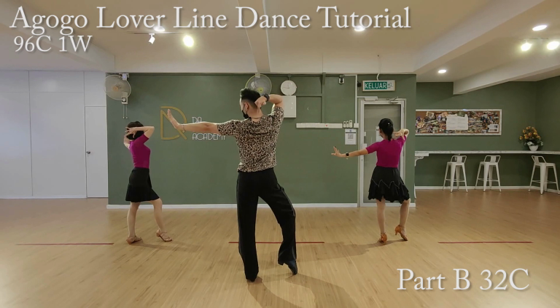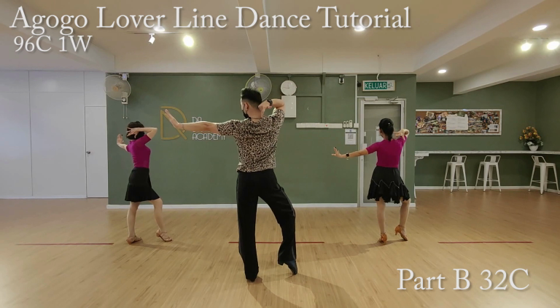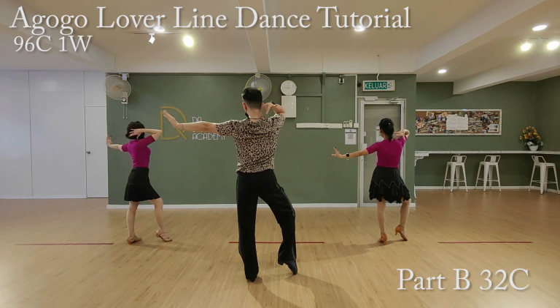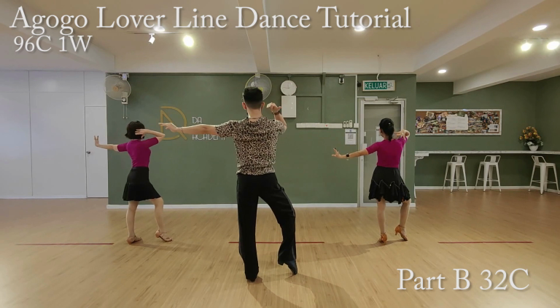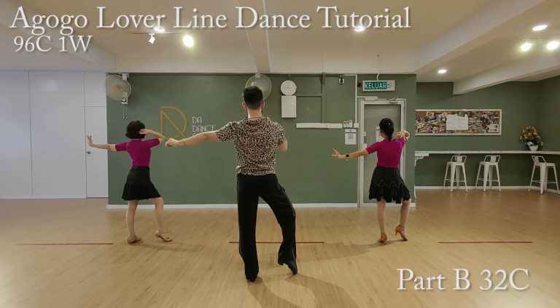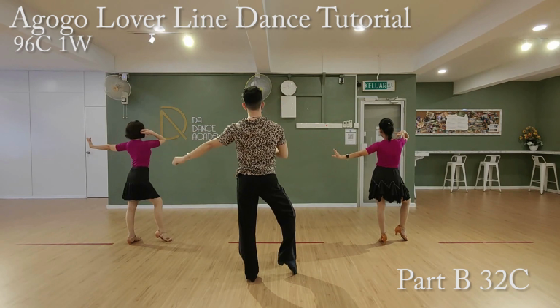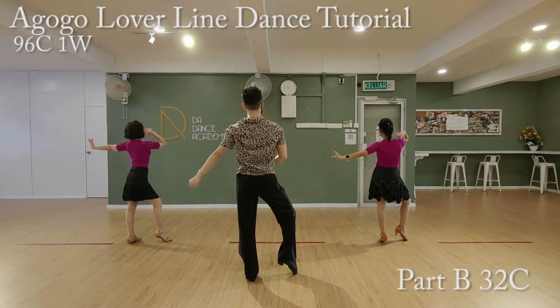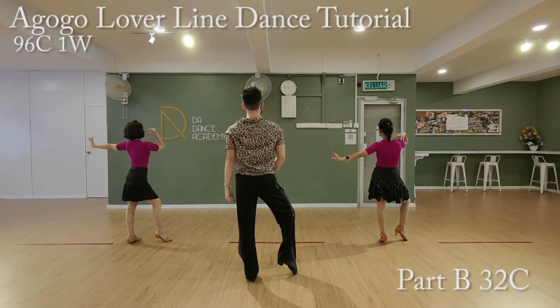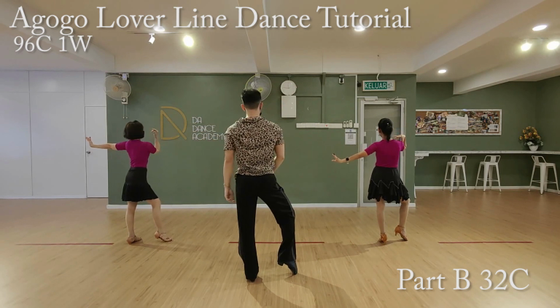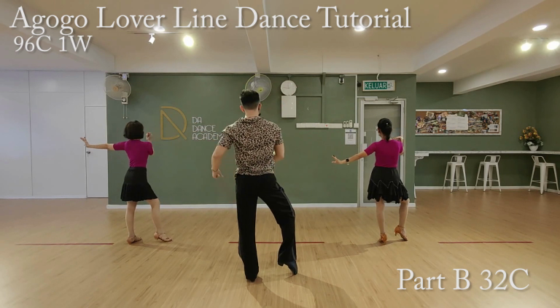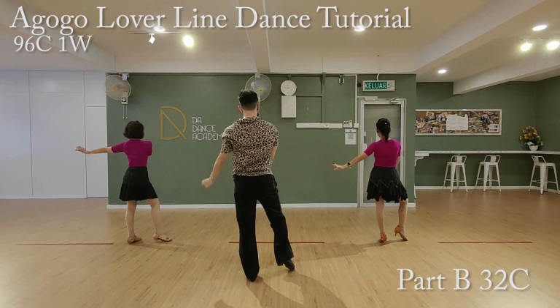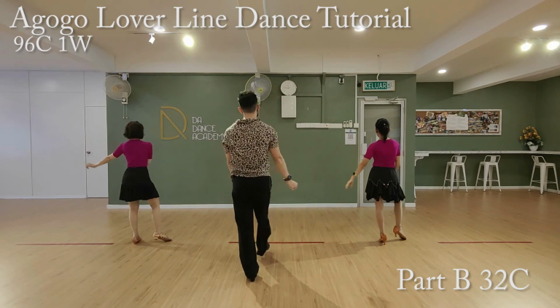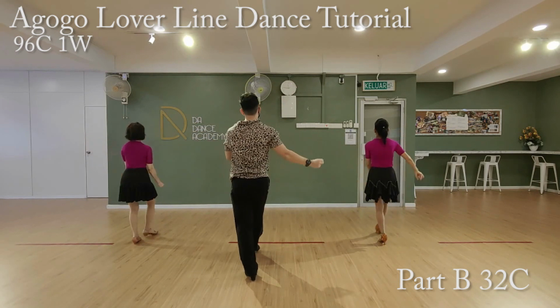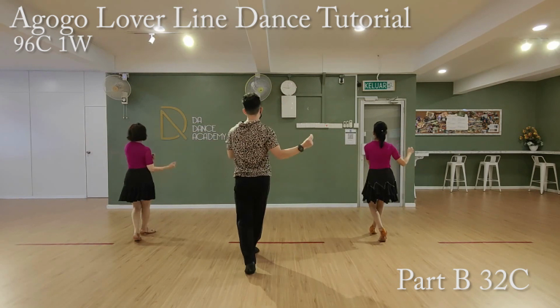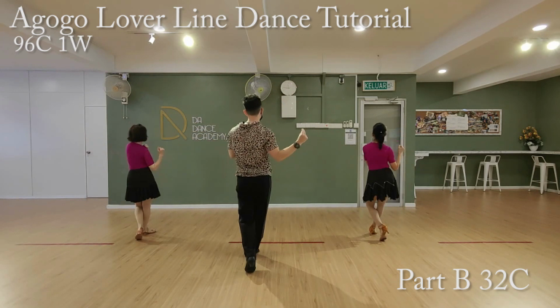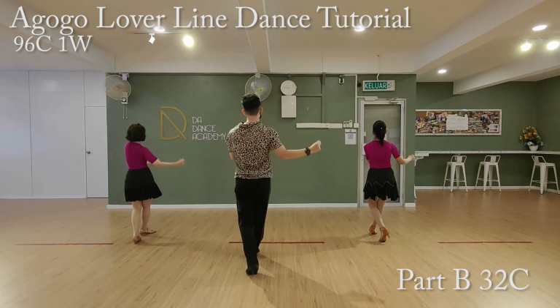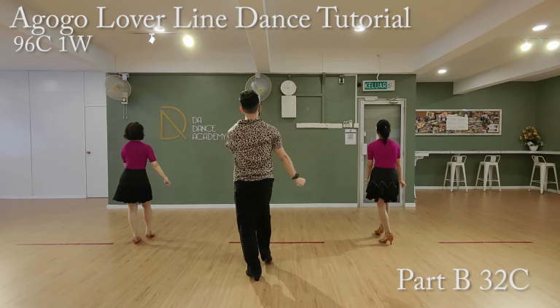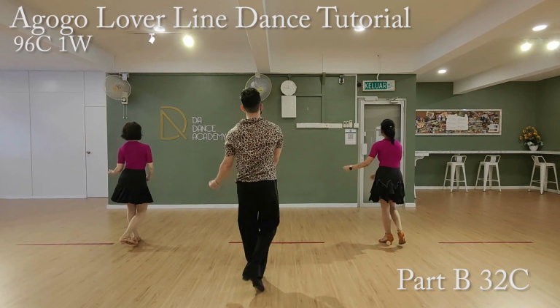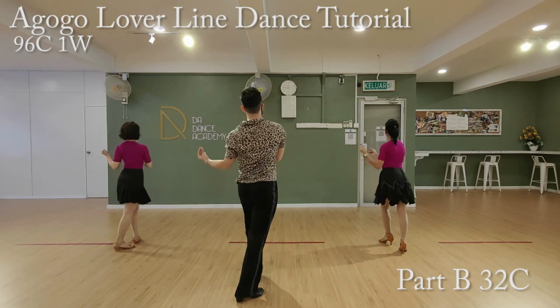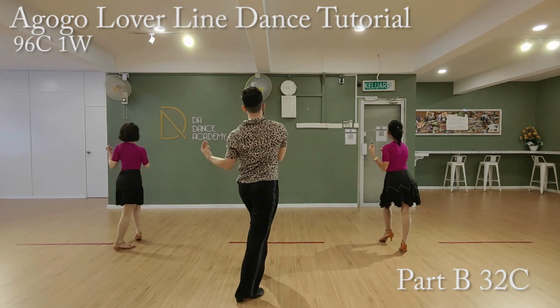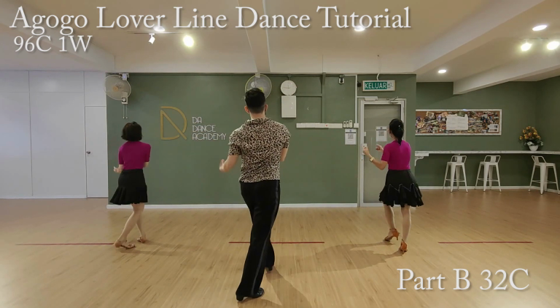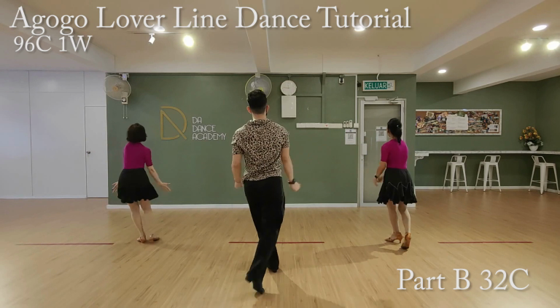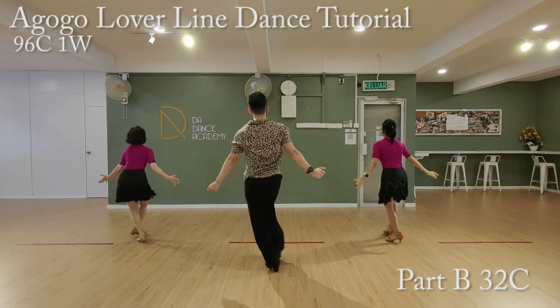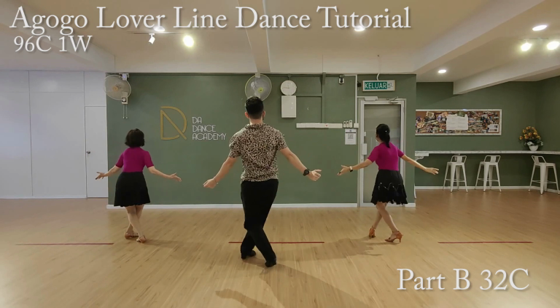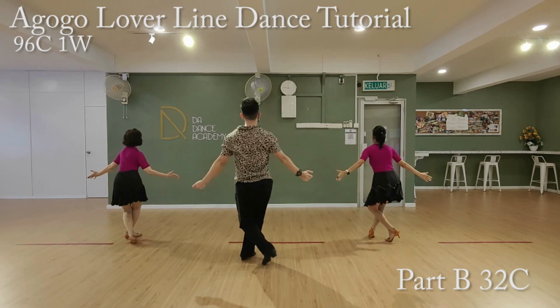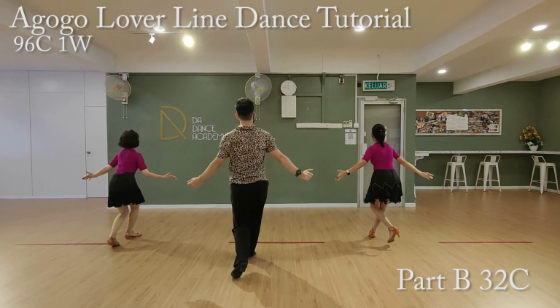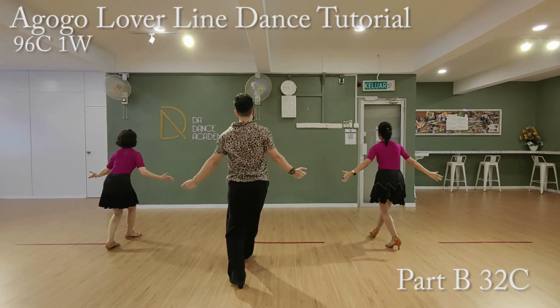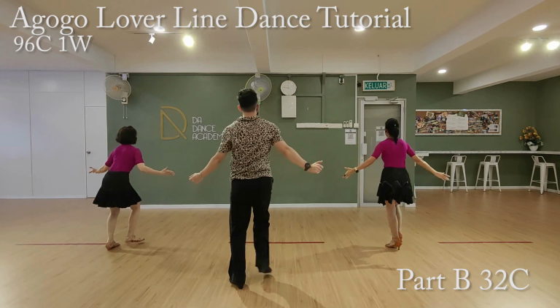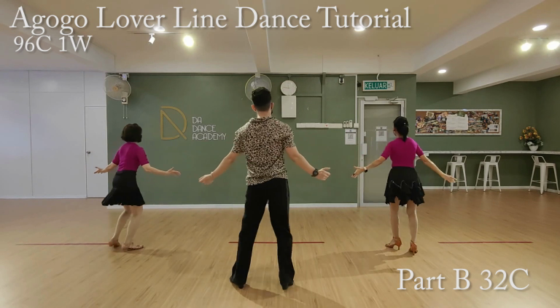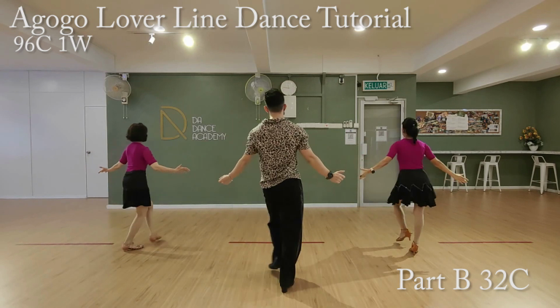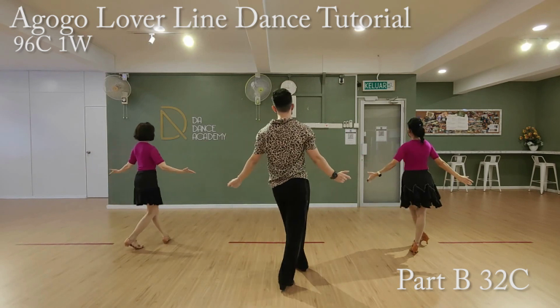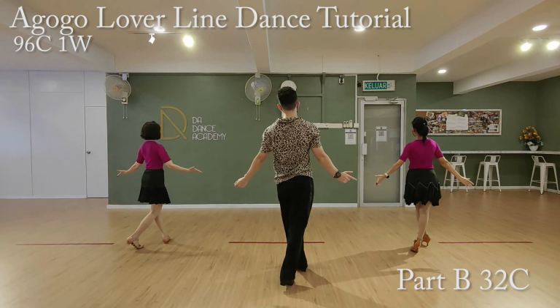Third eight count. We'll start from the right leg. Ready, go. Three, two, three, two, one, five, six, seven, eight.